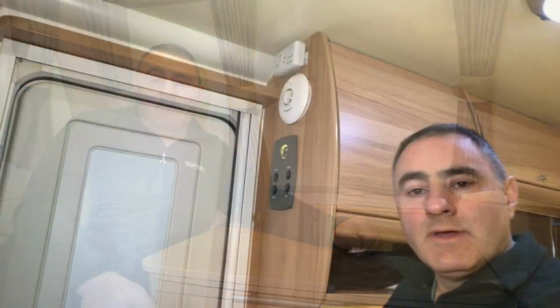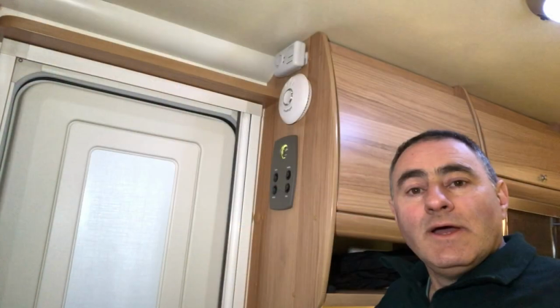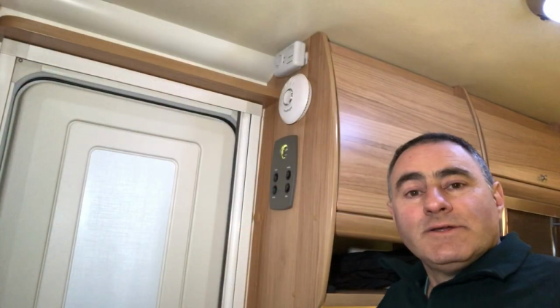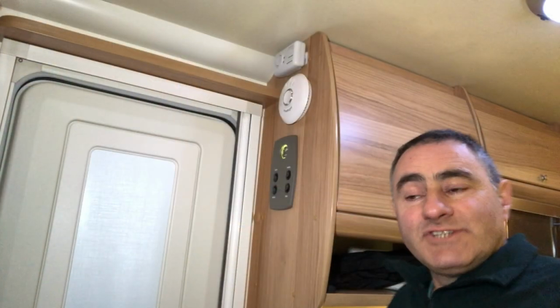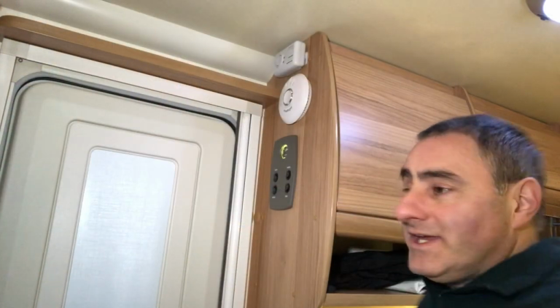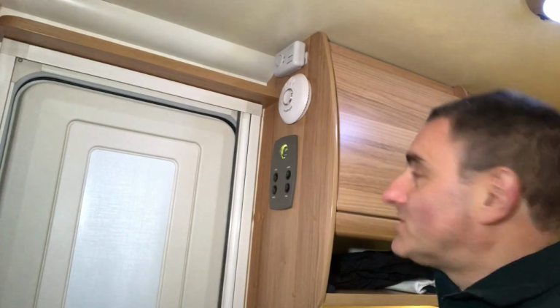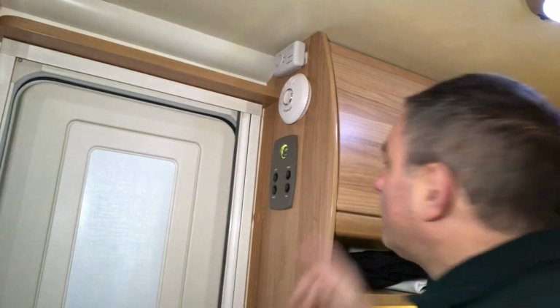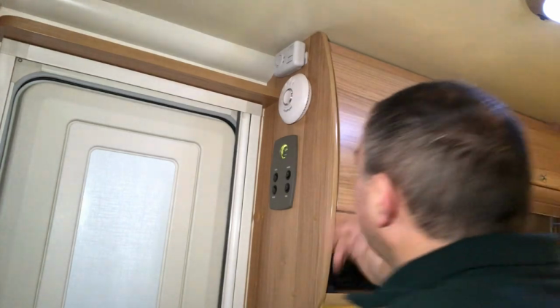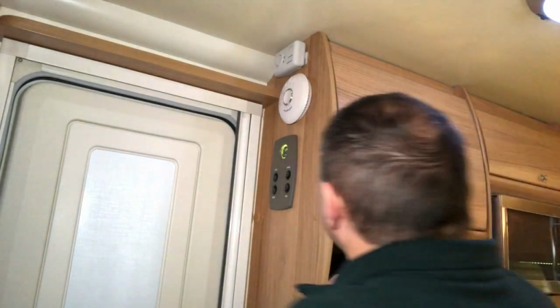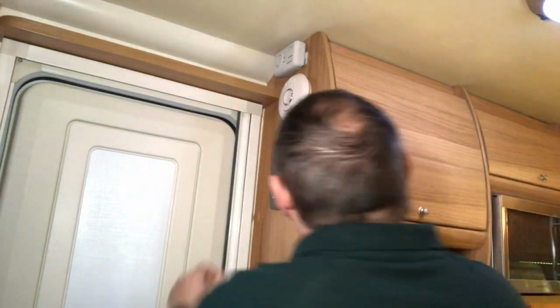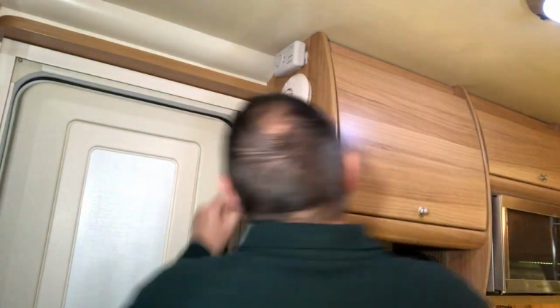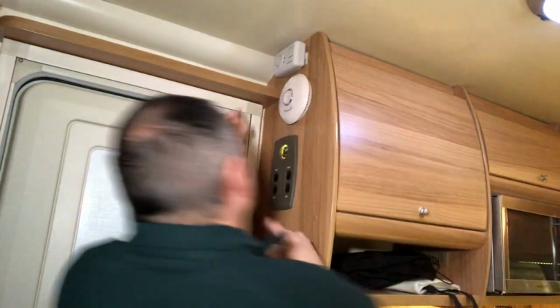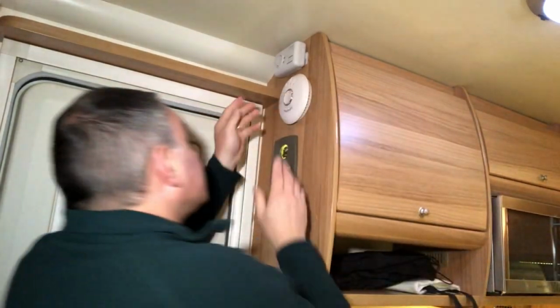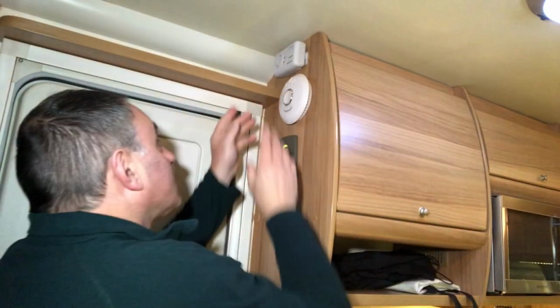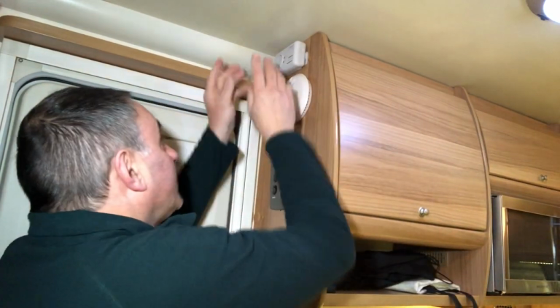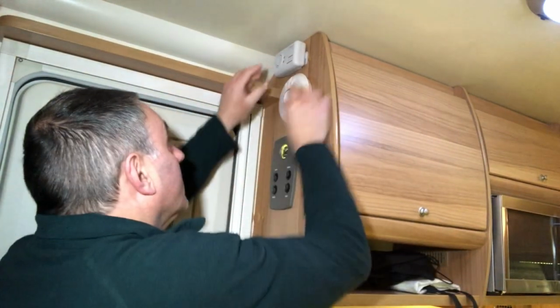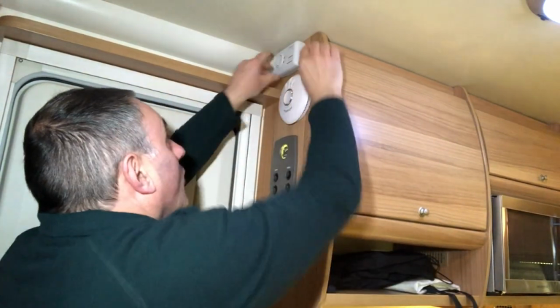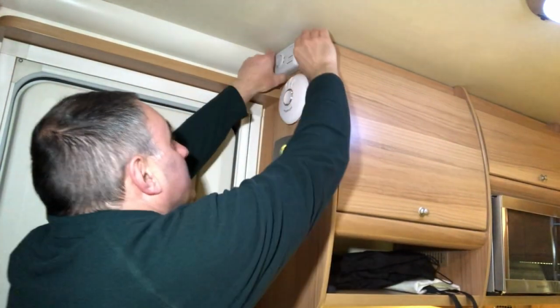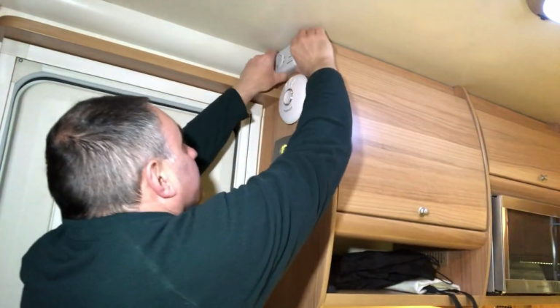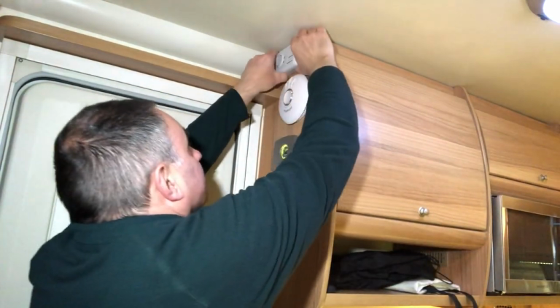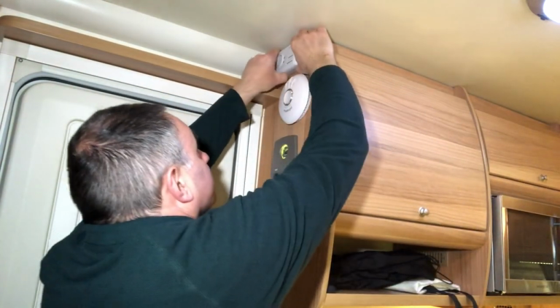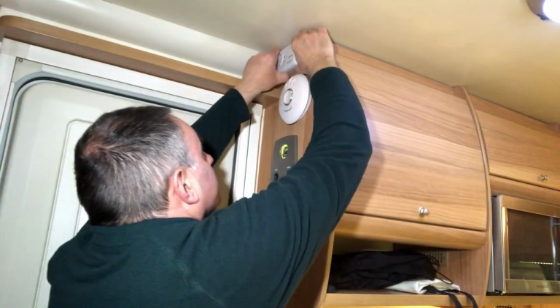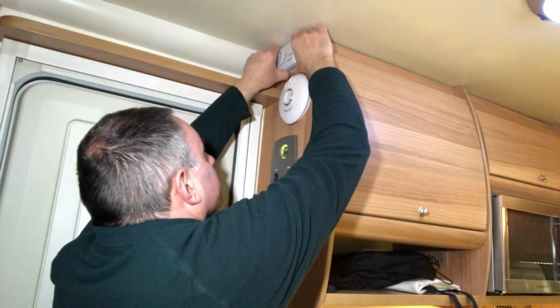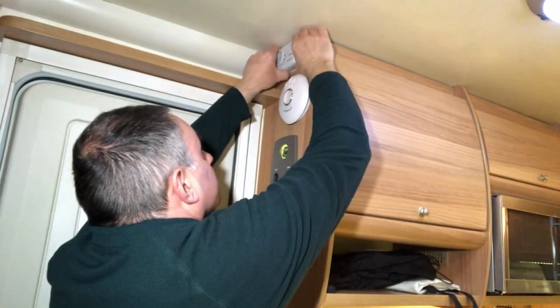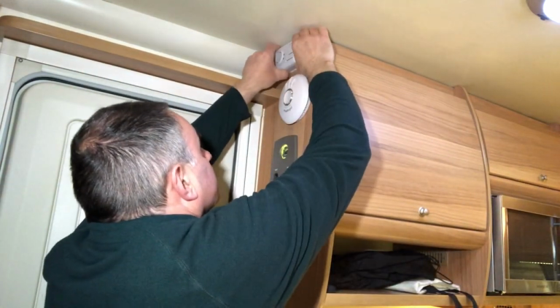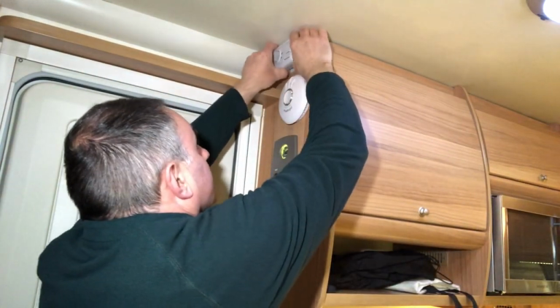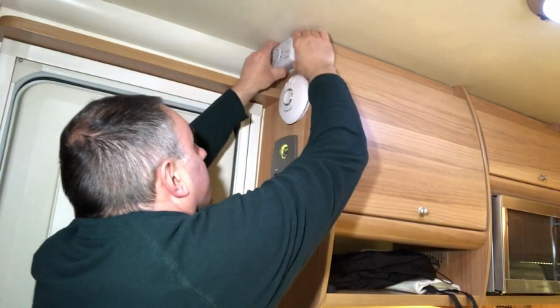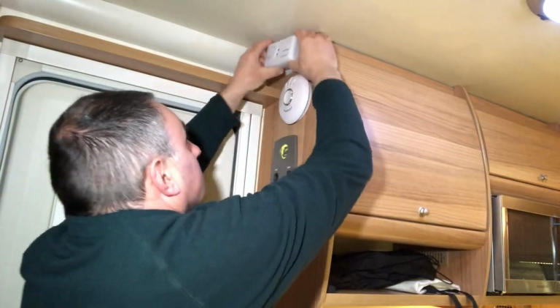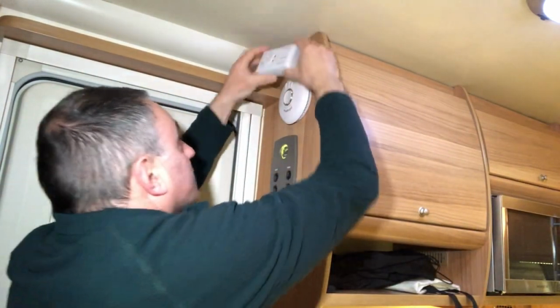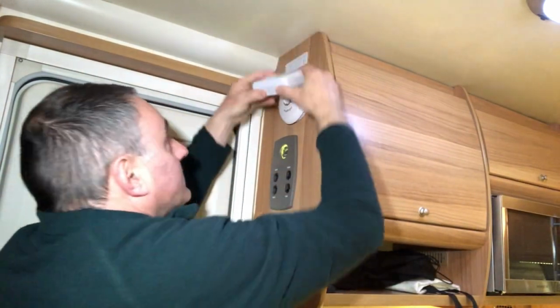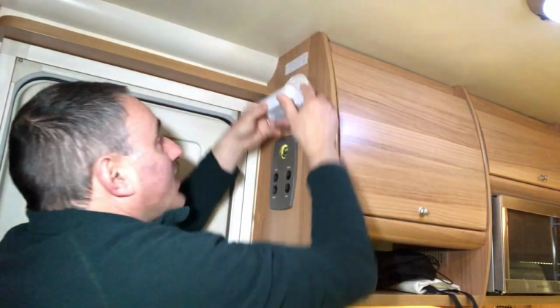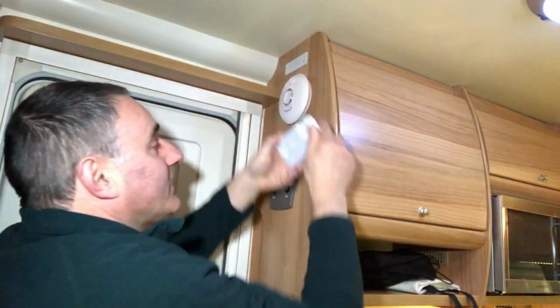To take it off, all I need to do is slide it up and it comes off the bracket.